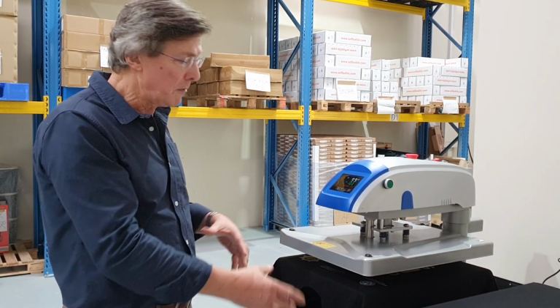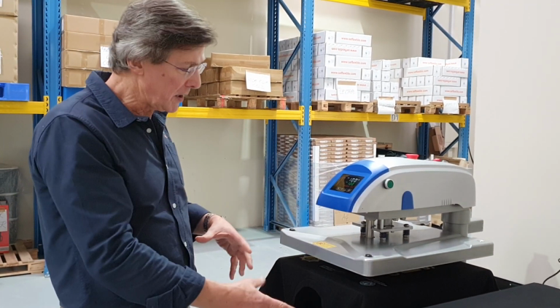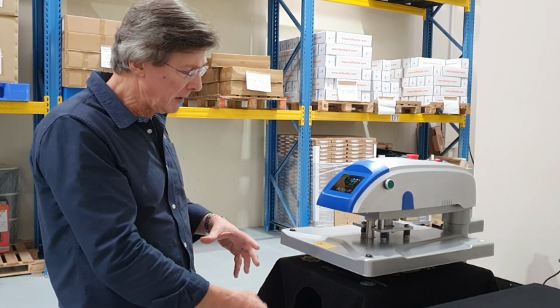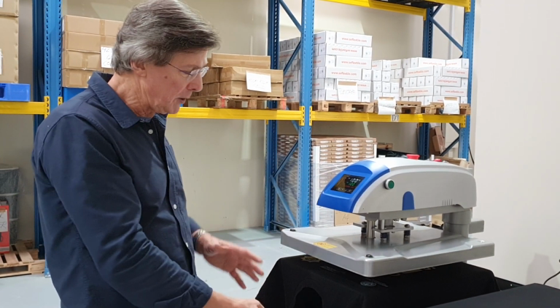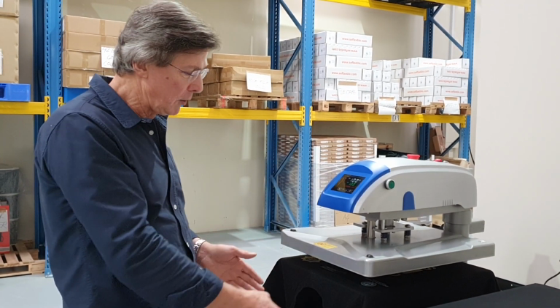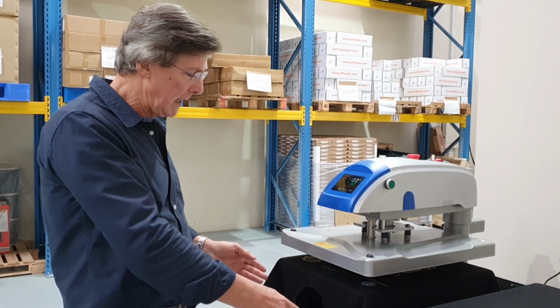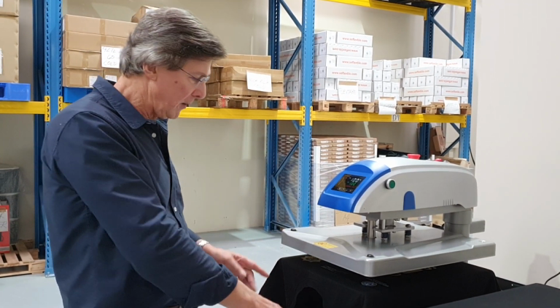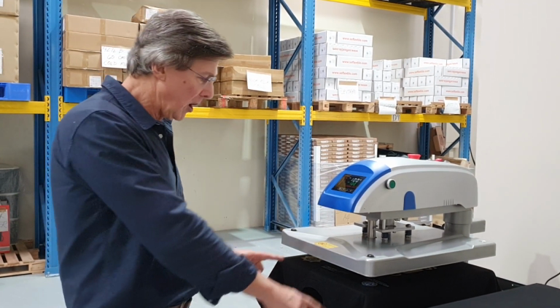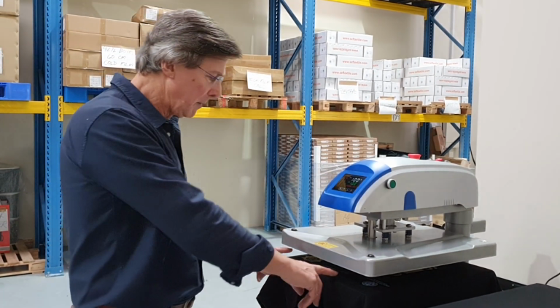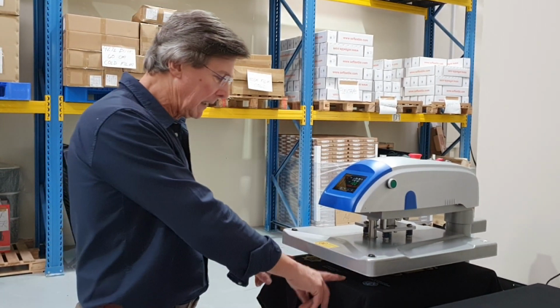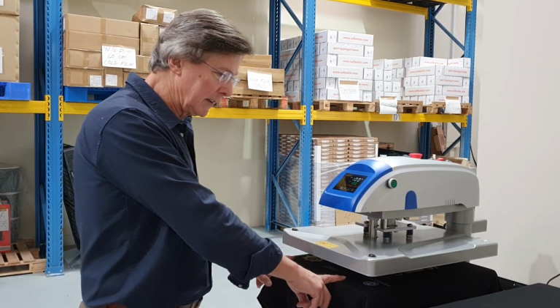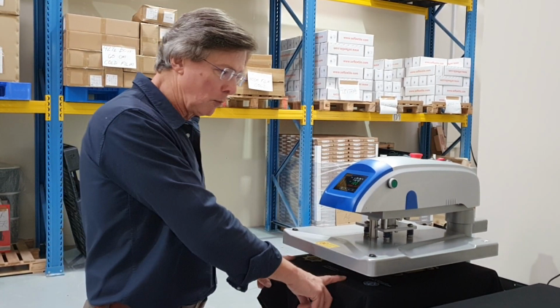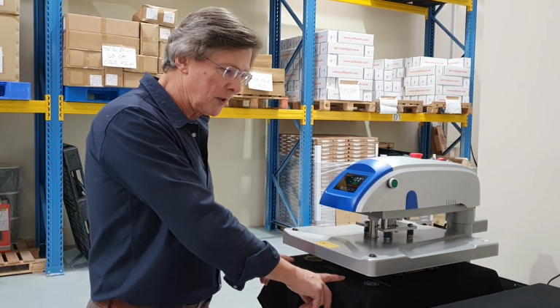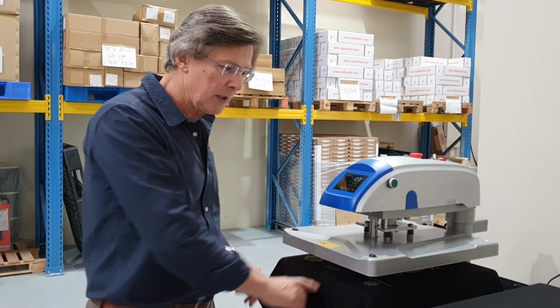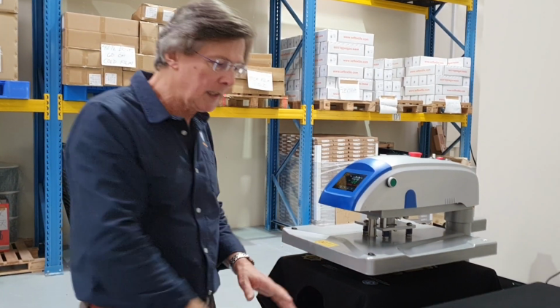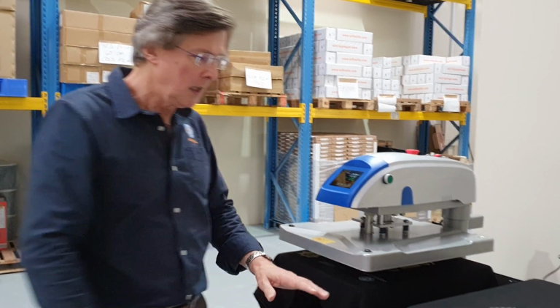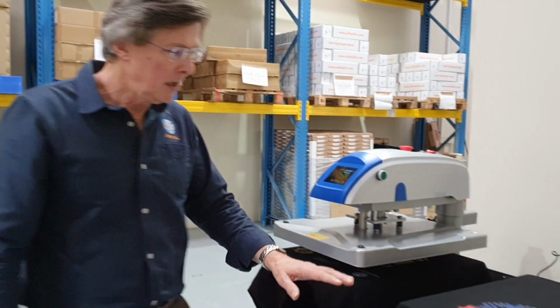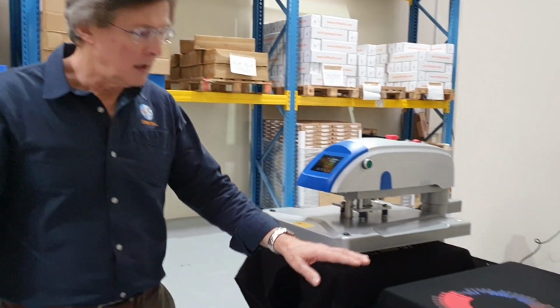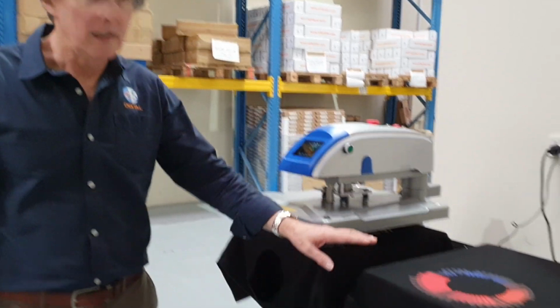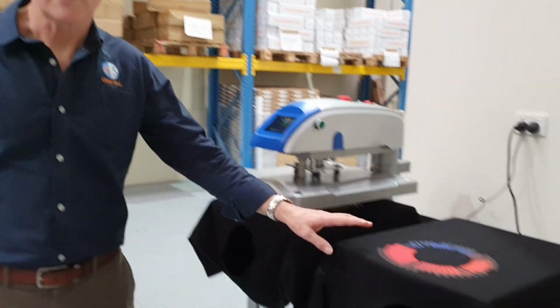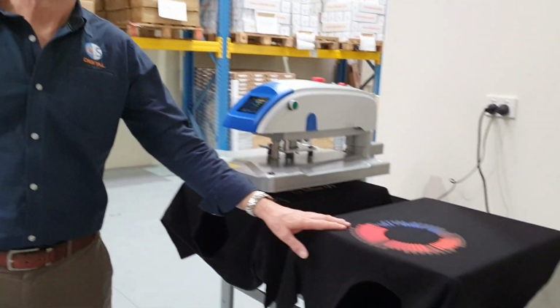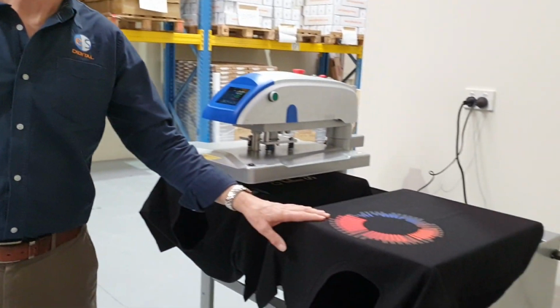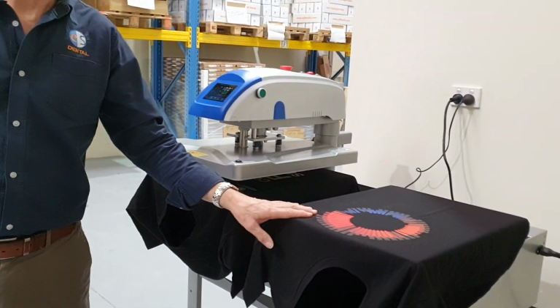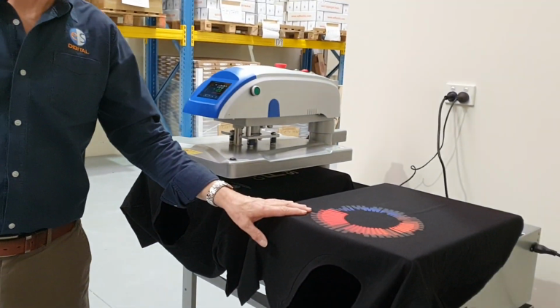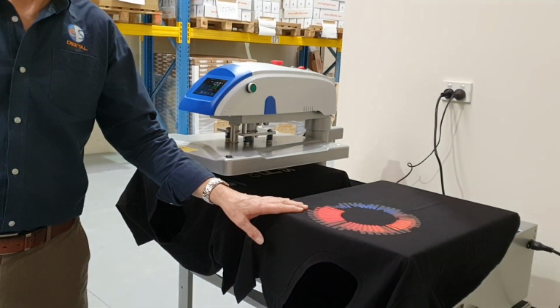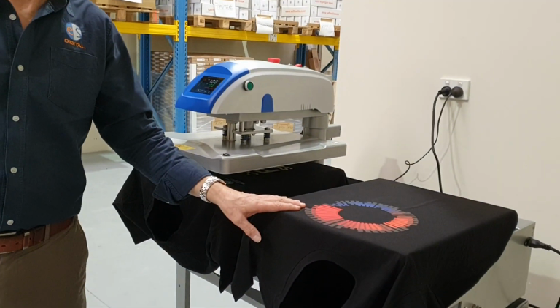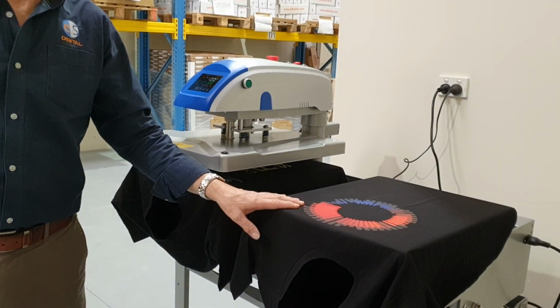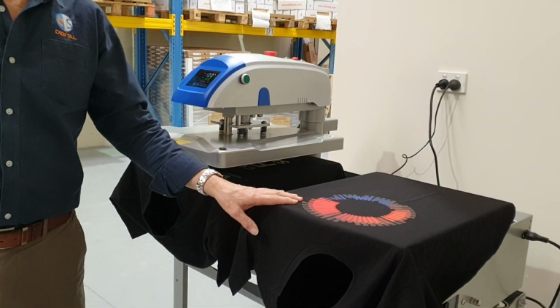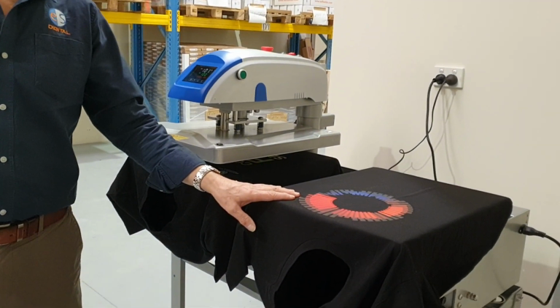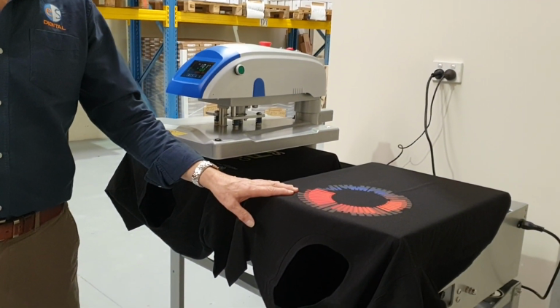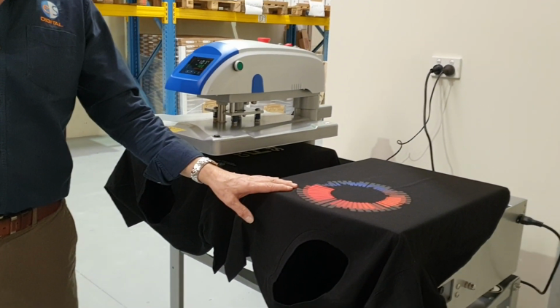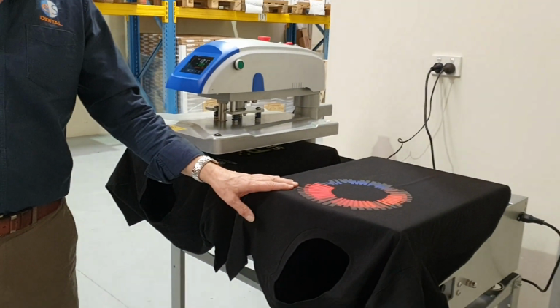For example, you could have a garment platen on one side and the sleeve or pocket platen on the other side.